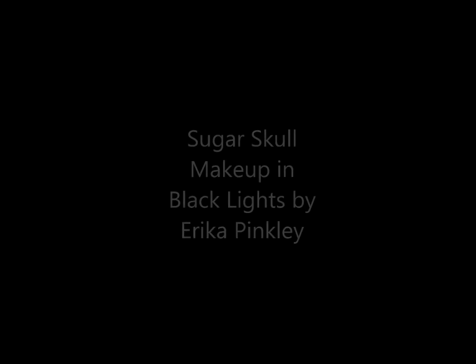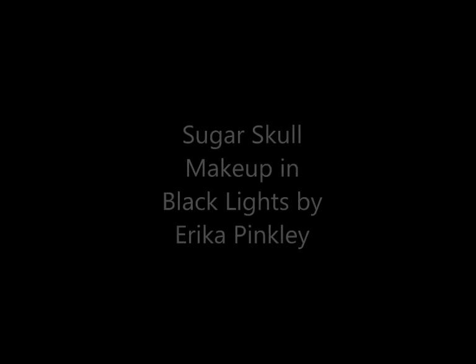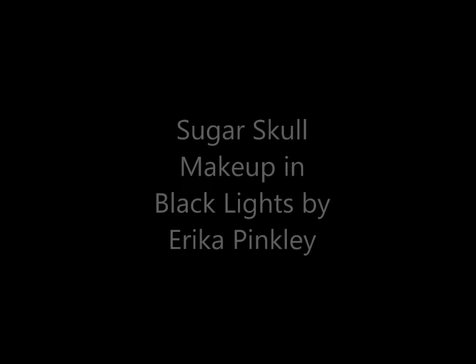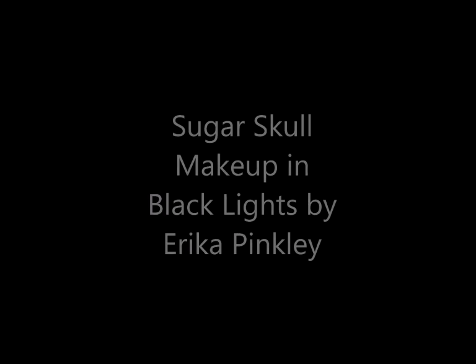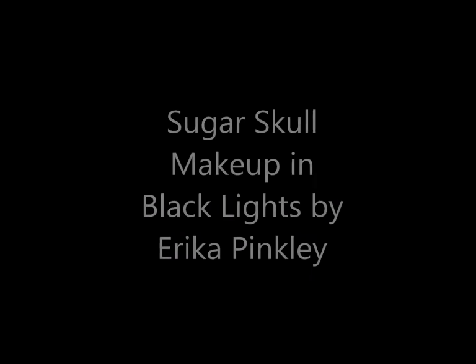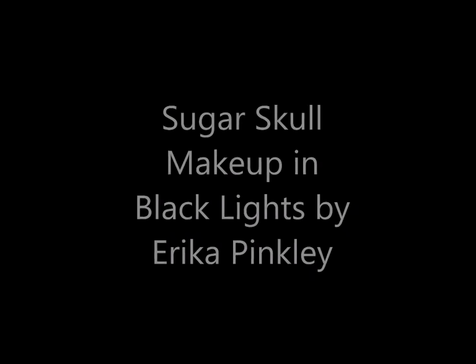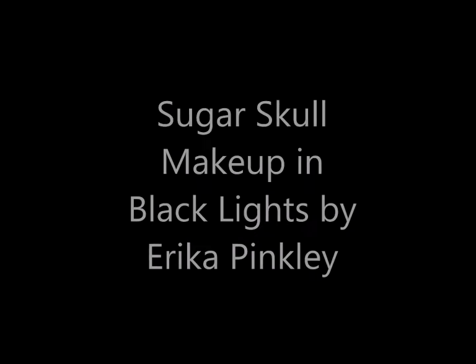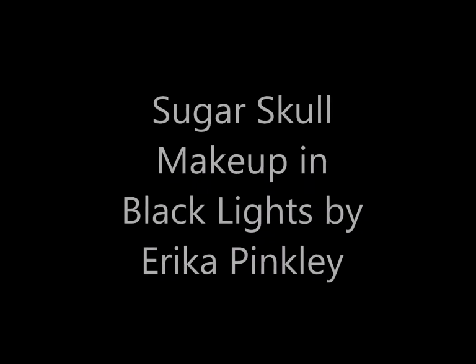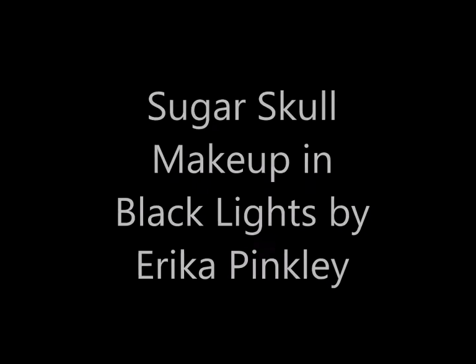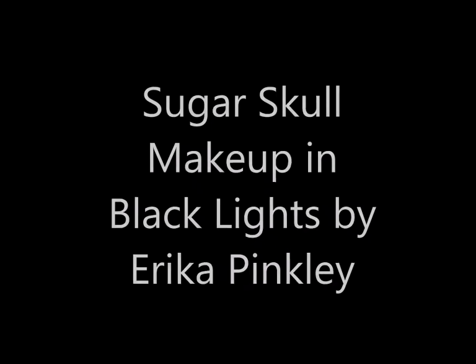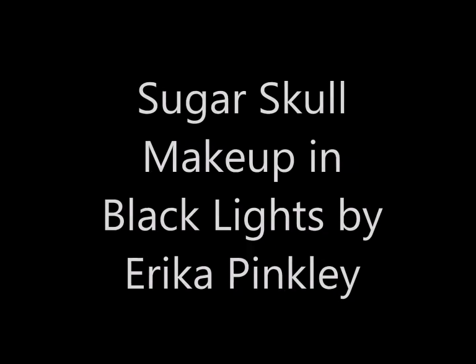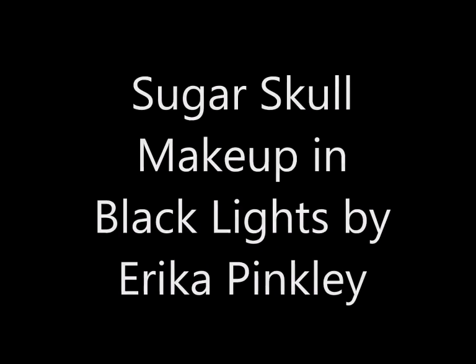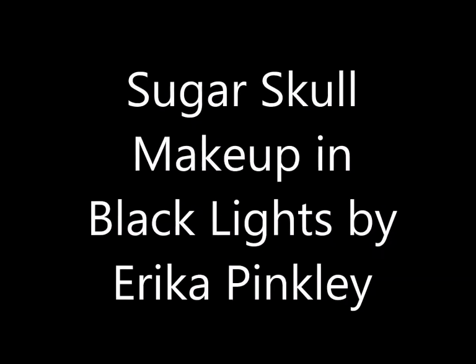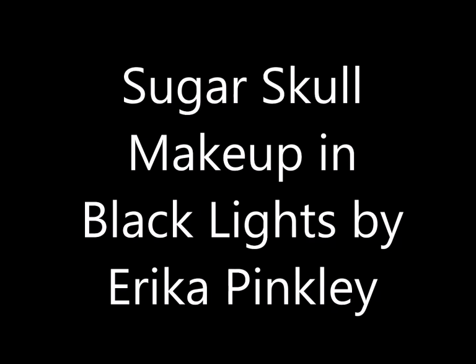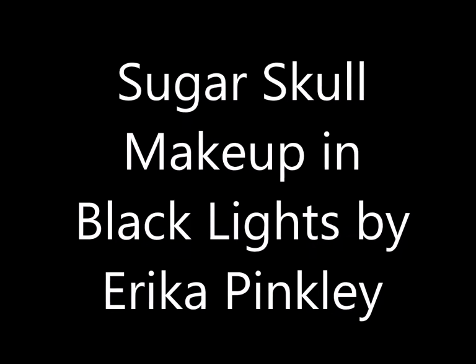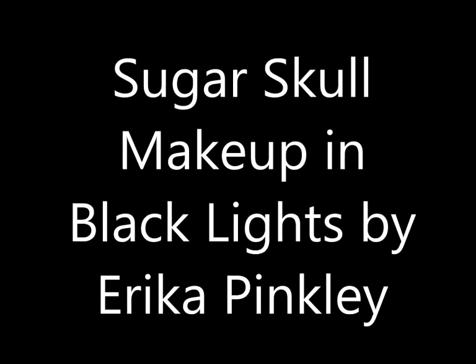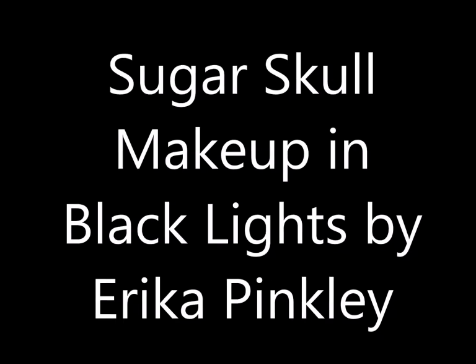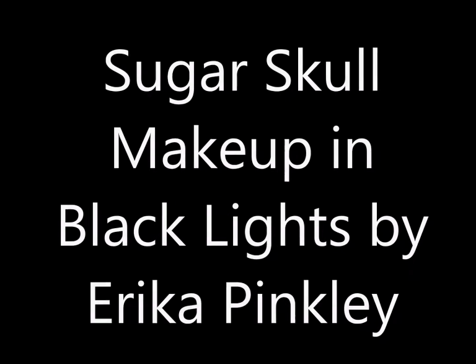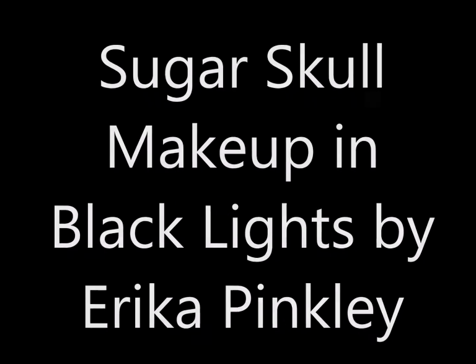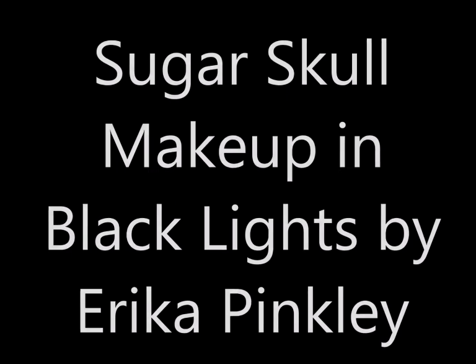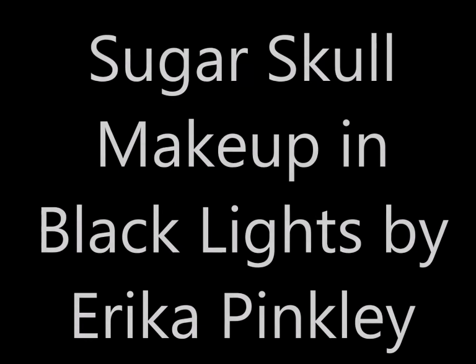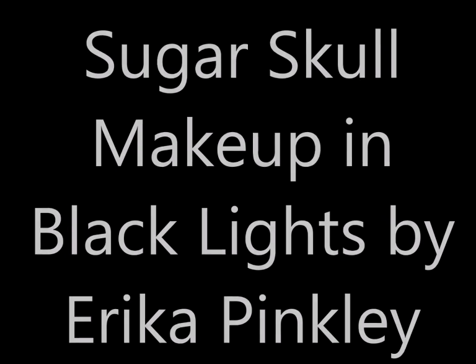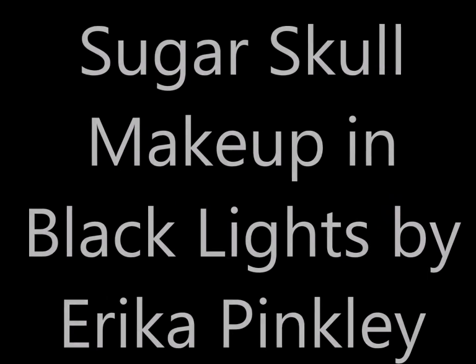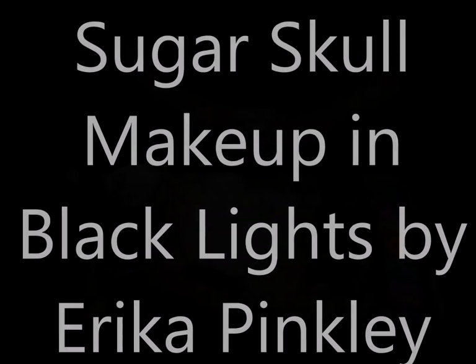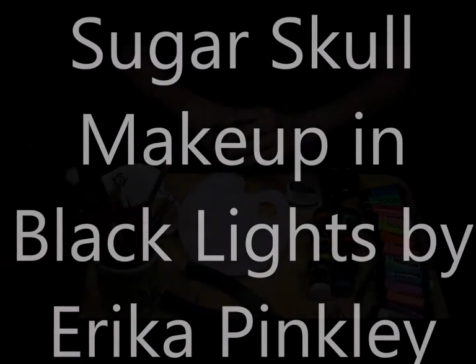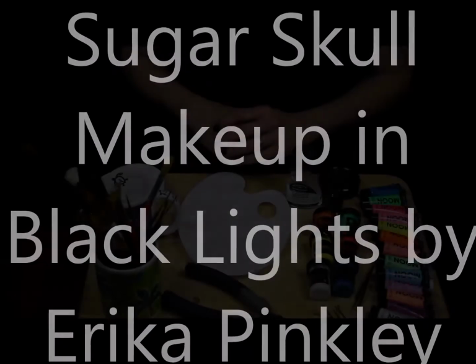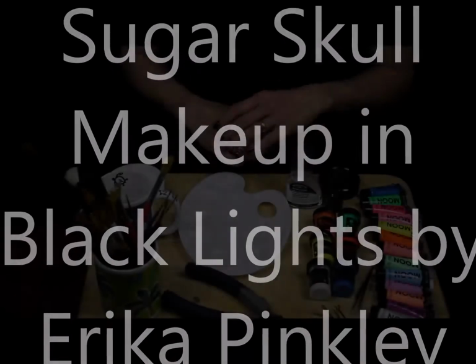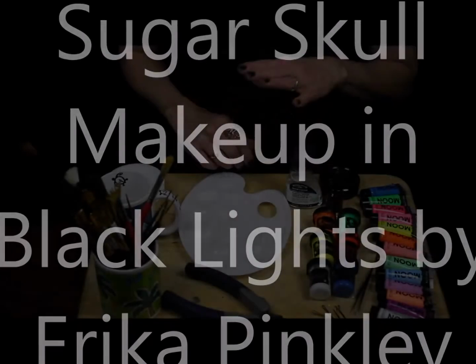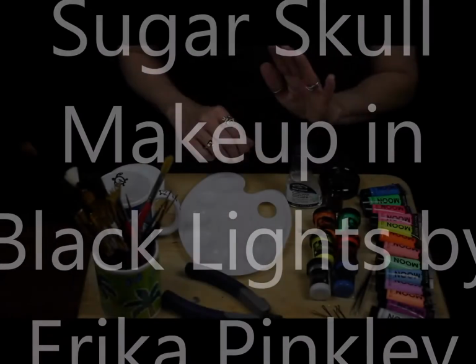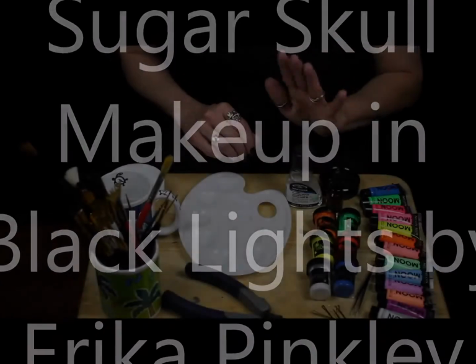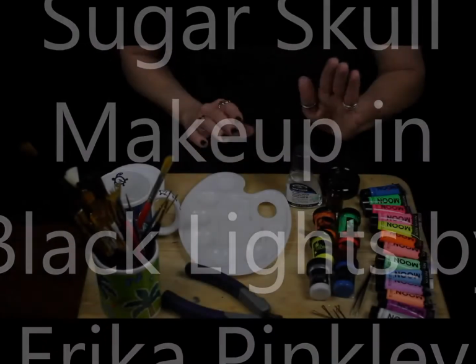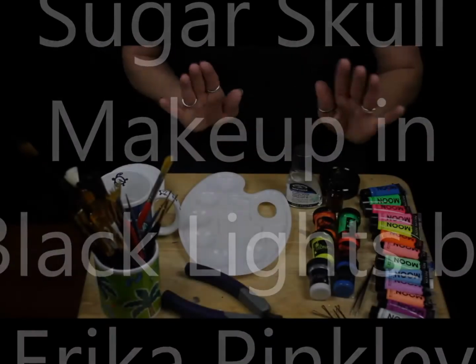Hi guys, I'm Erica the photographer. This video is behind the scenes of one of my Sugar Soul Blacklight photo sessions.